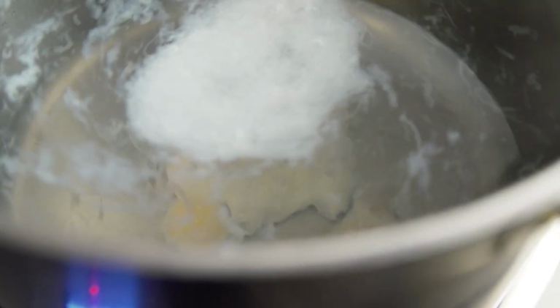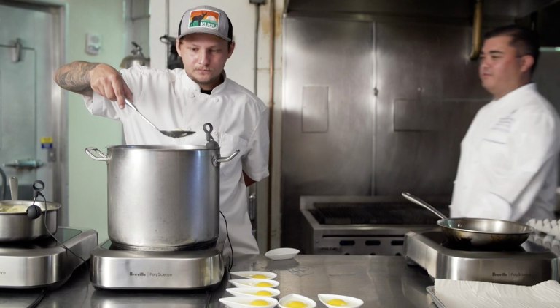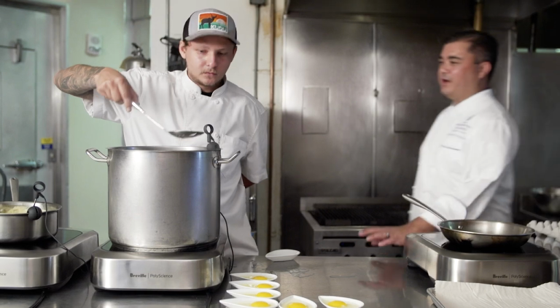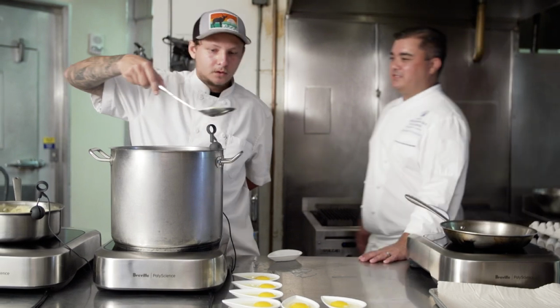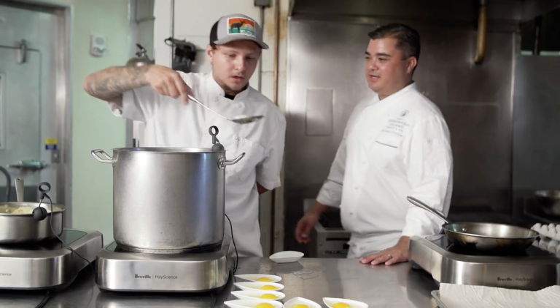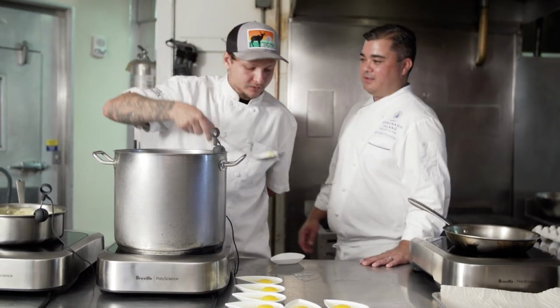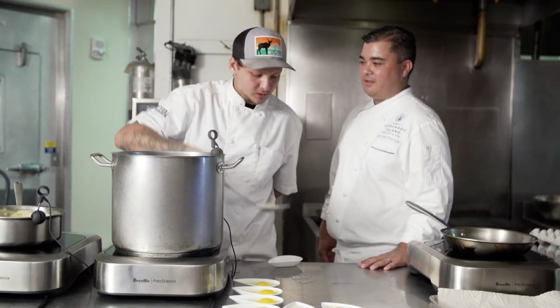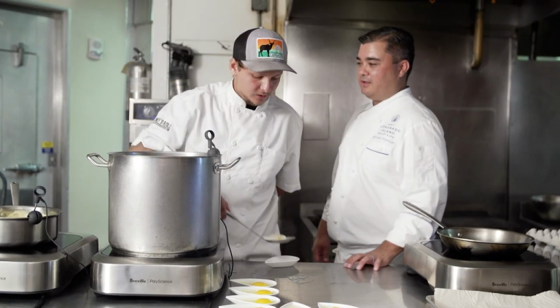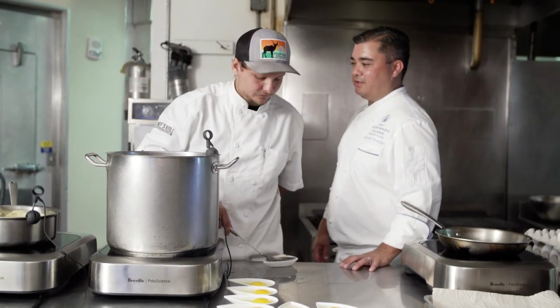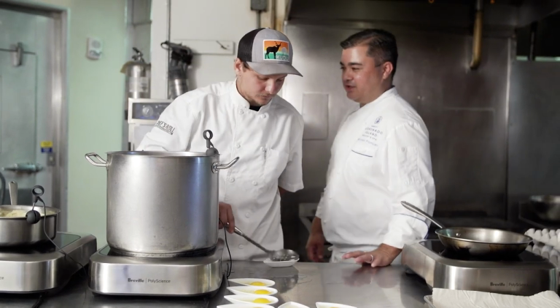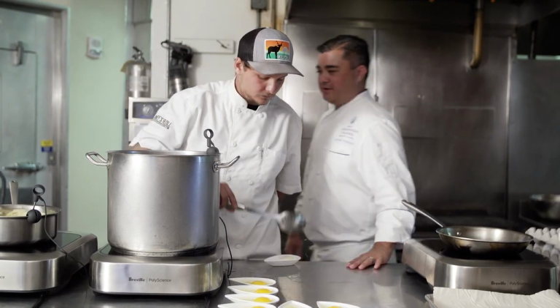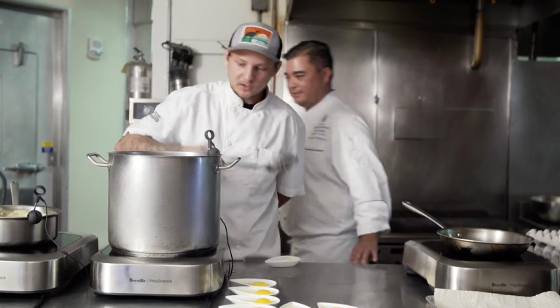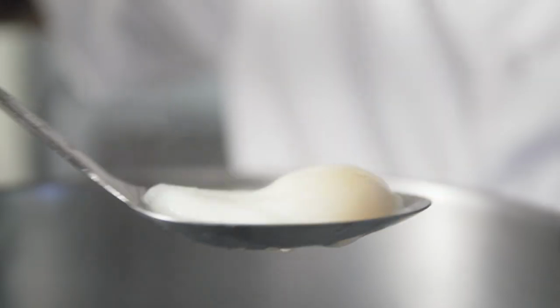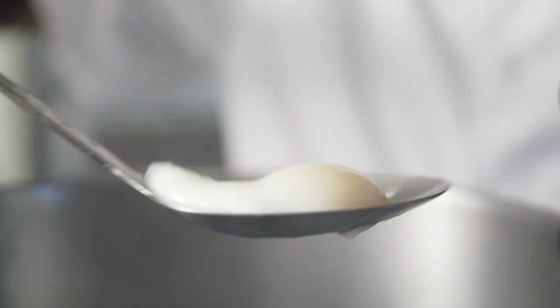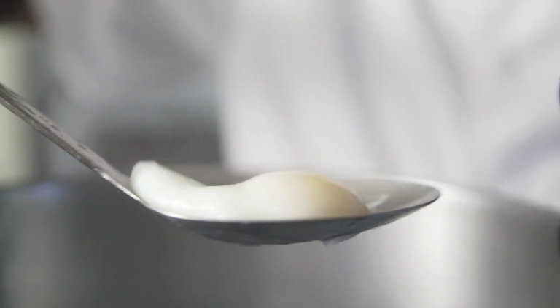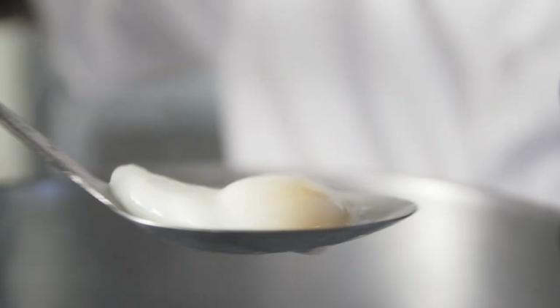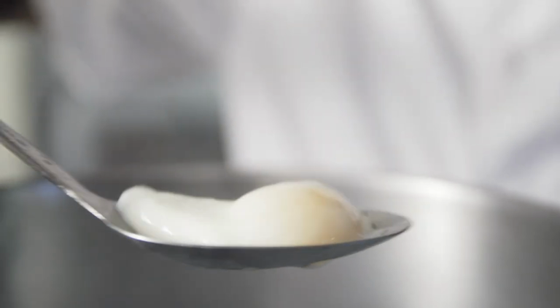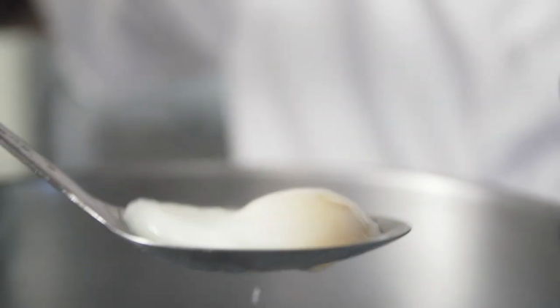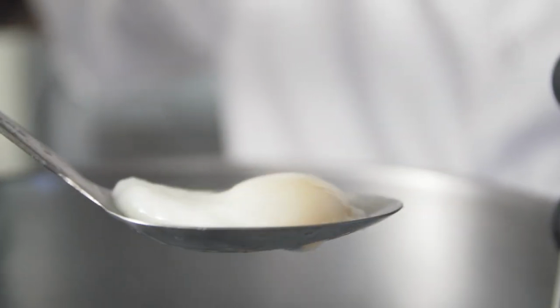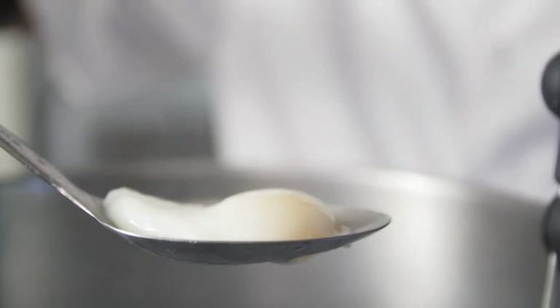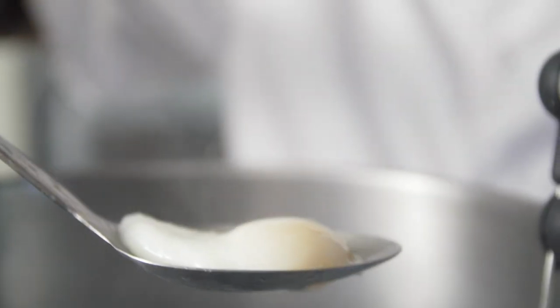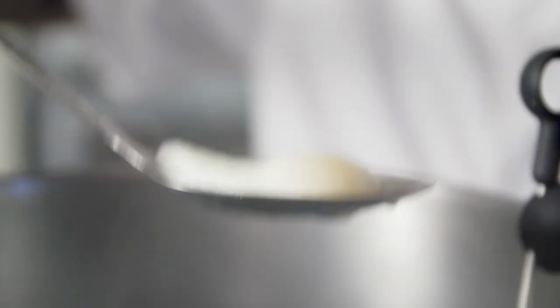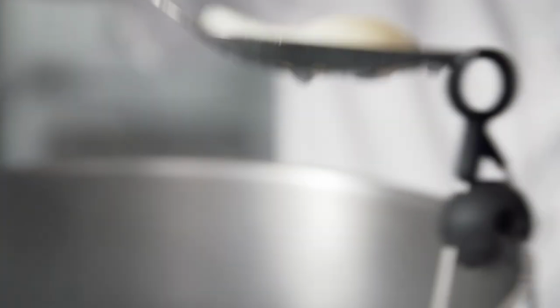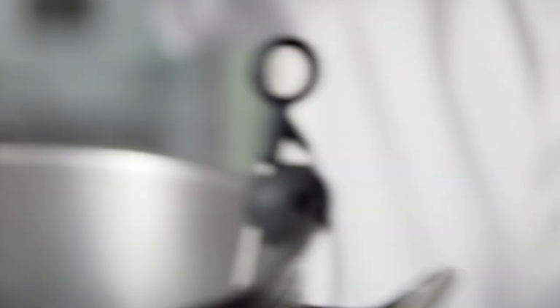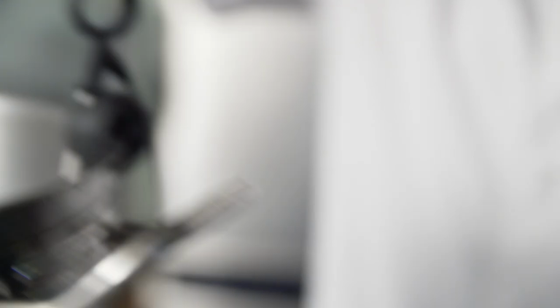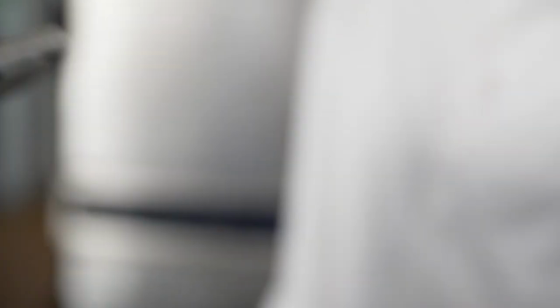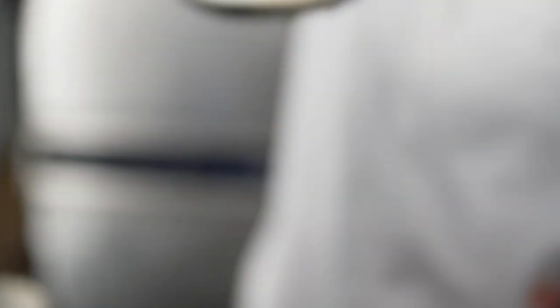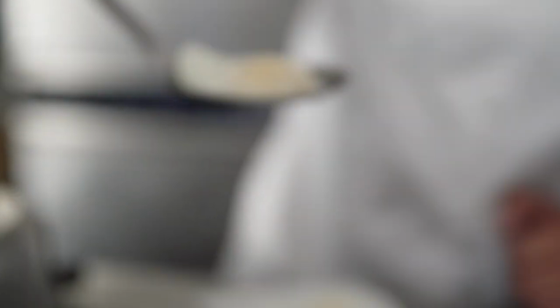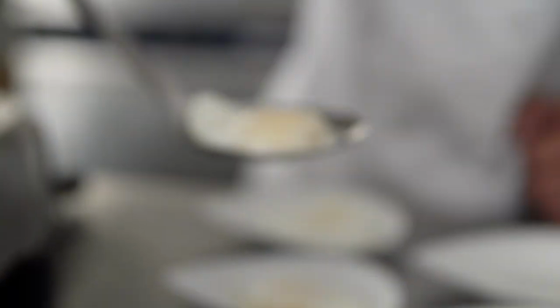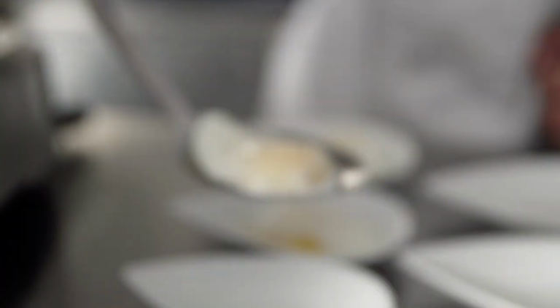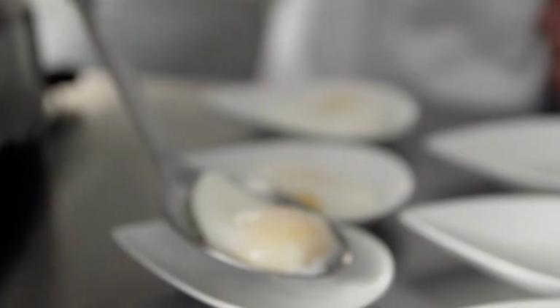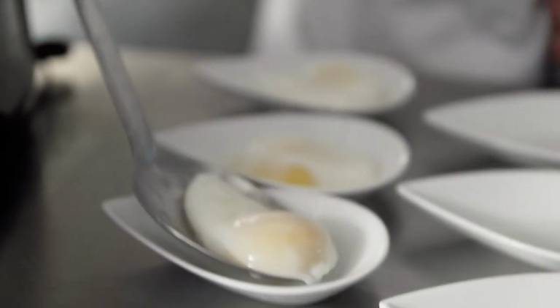One of the most difficult parts of Eggs Benedict is making that perfect egg. Since our unit is programmed, we never have to worry about that.